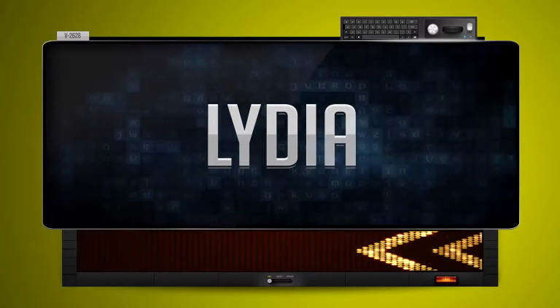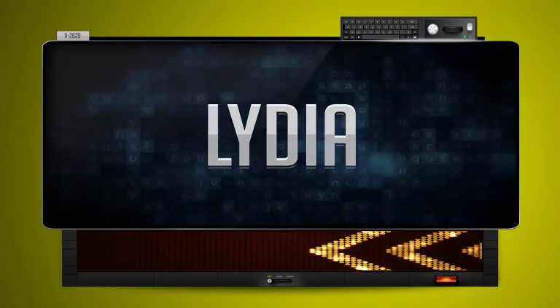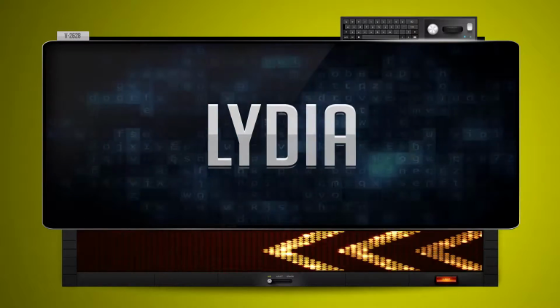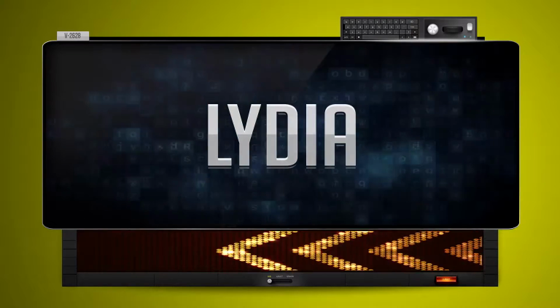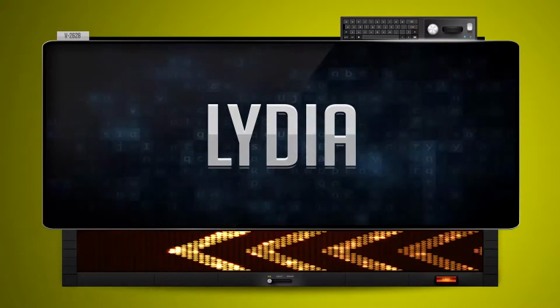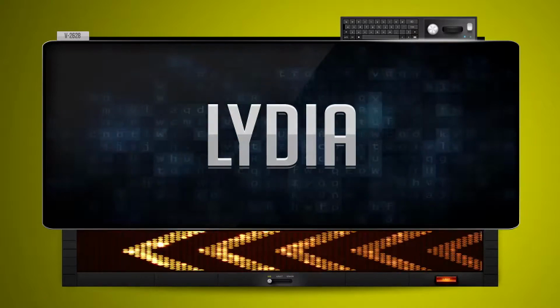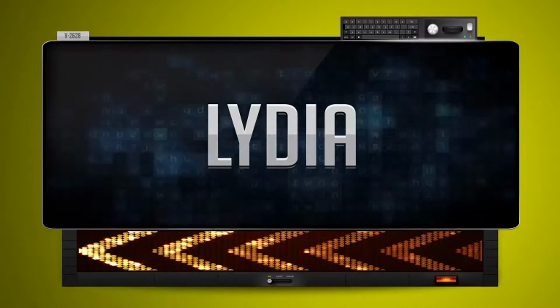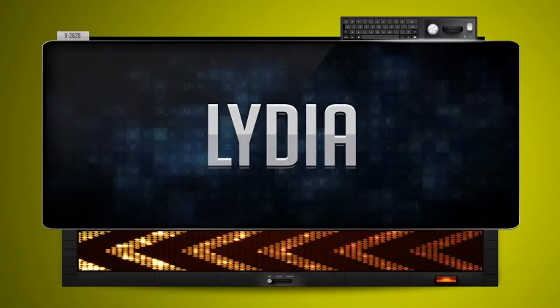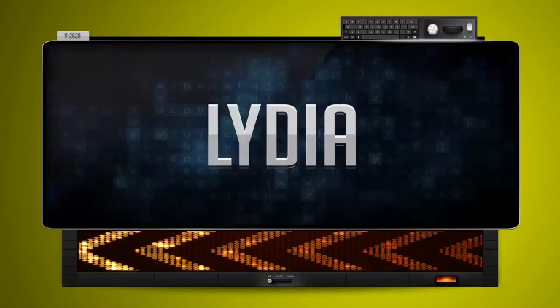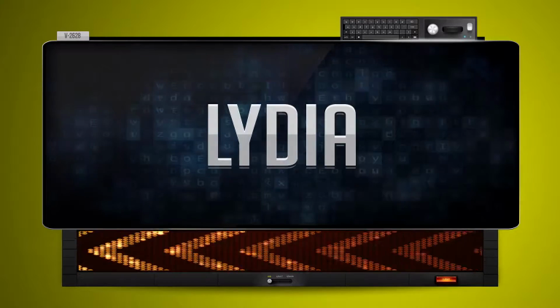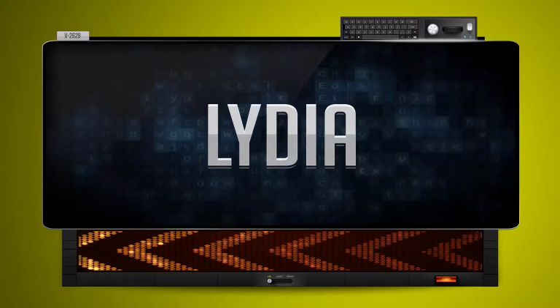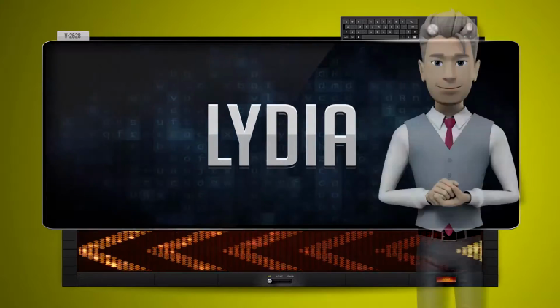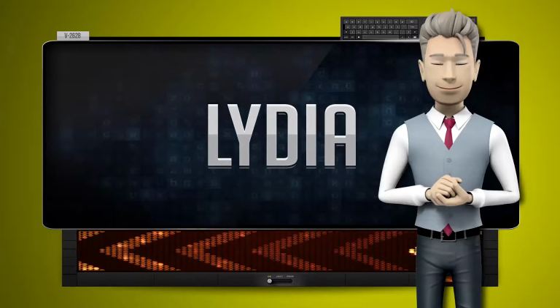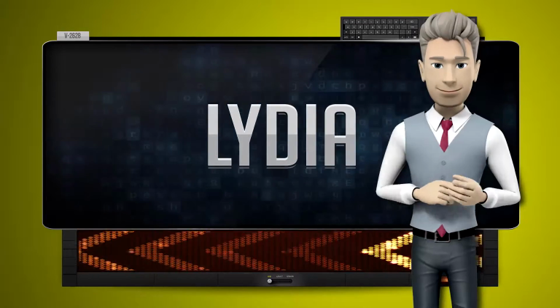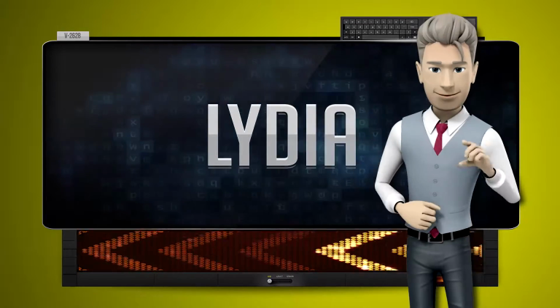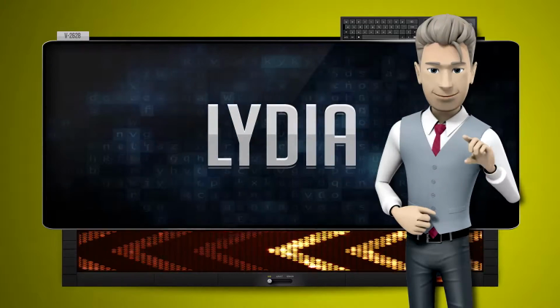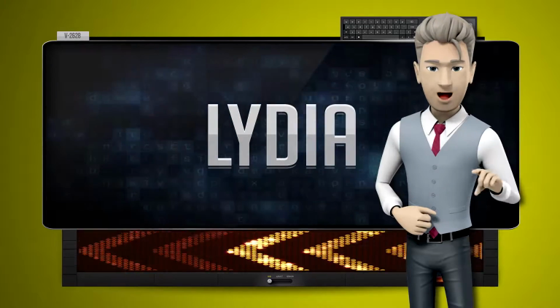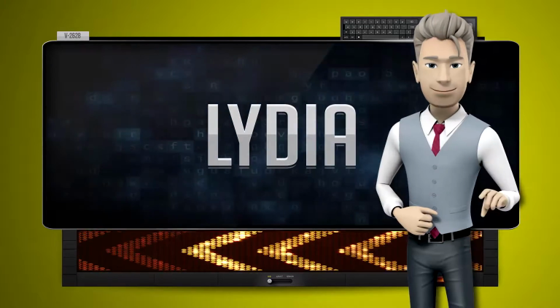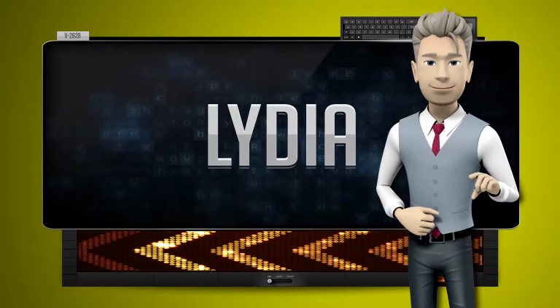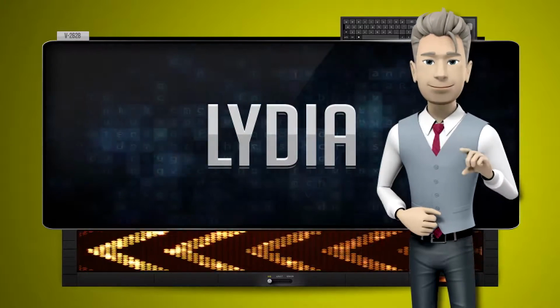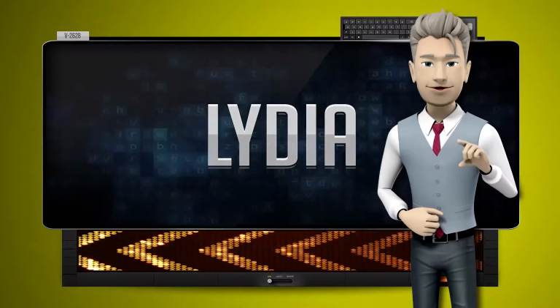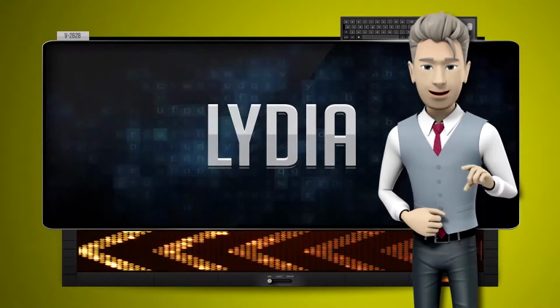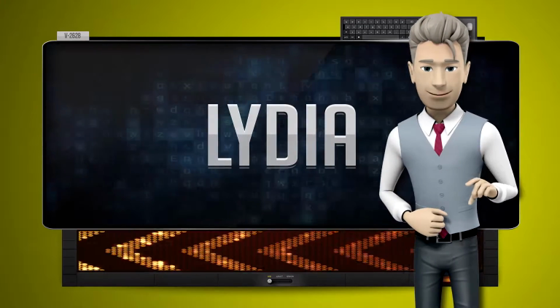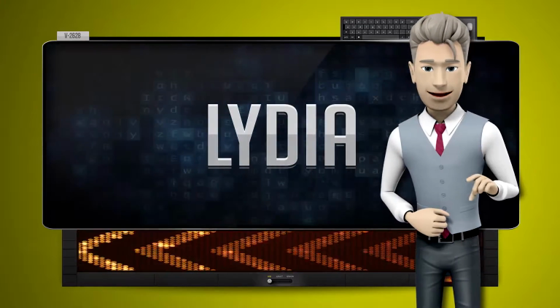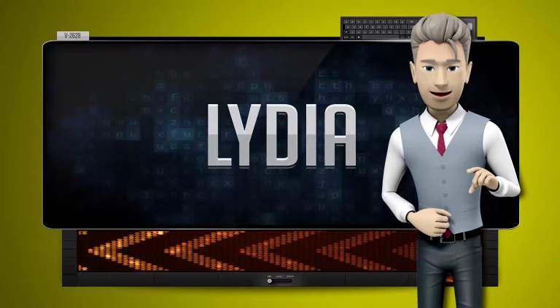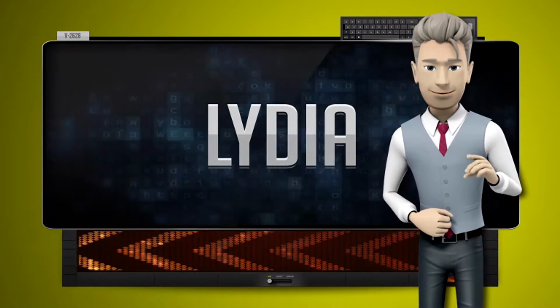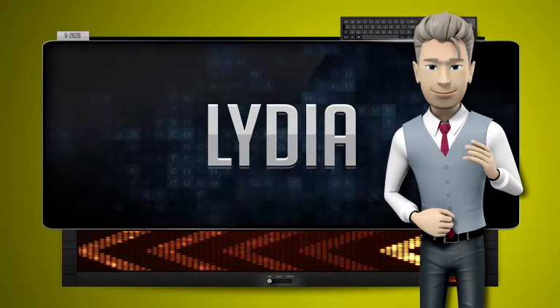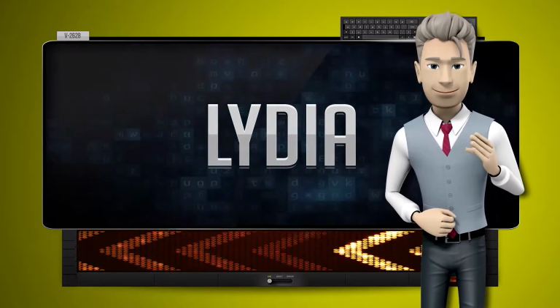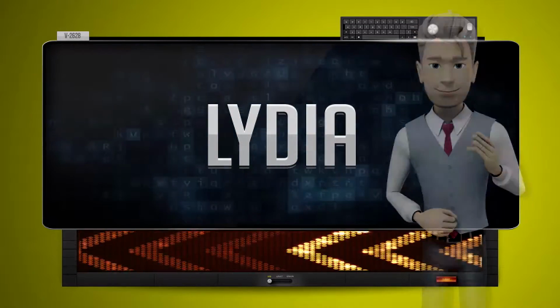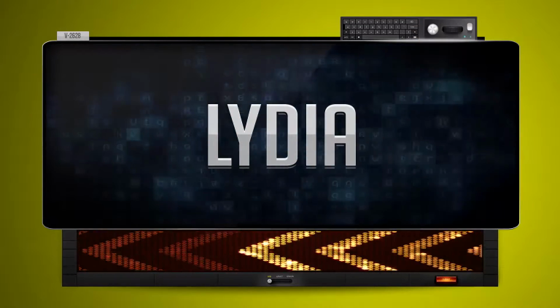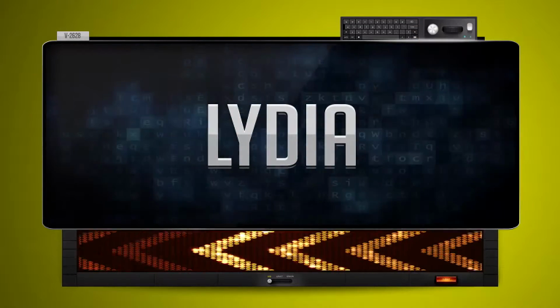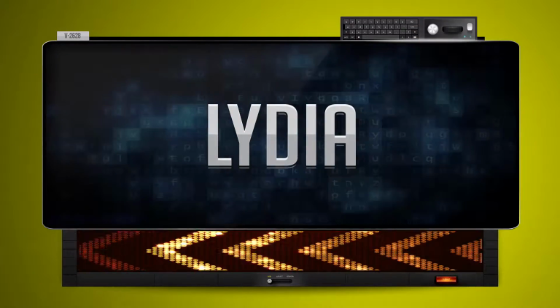Haida. One more time. Let's pay close attention. Haida.